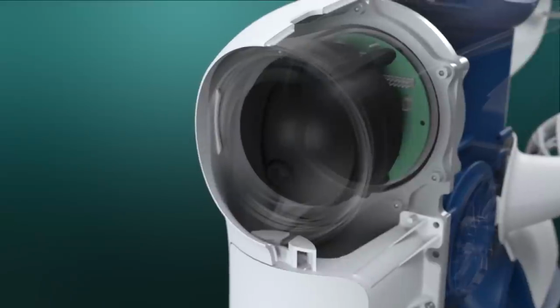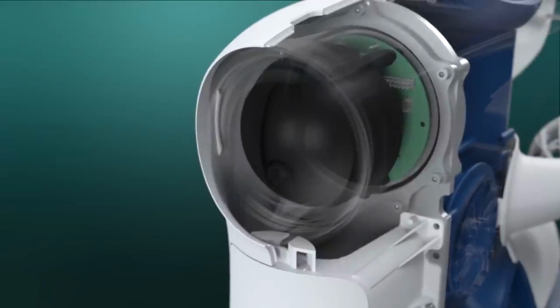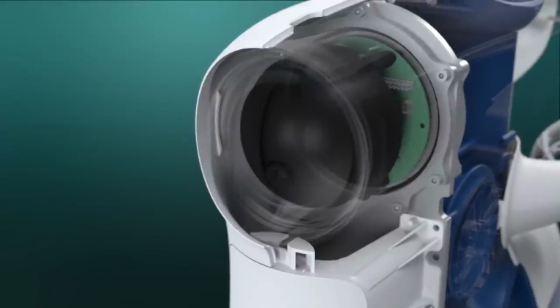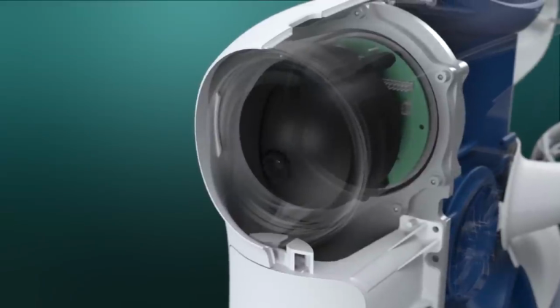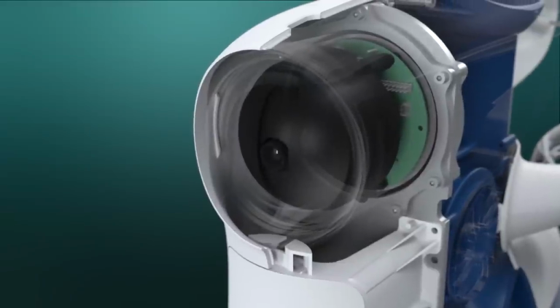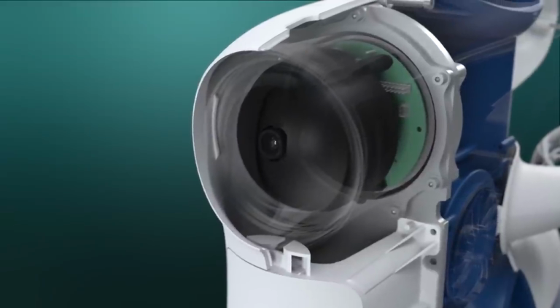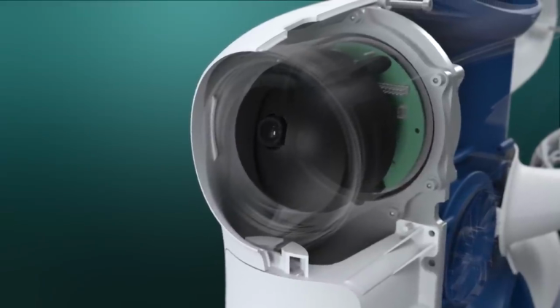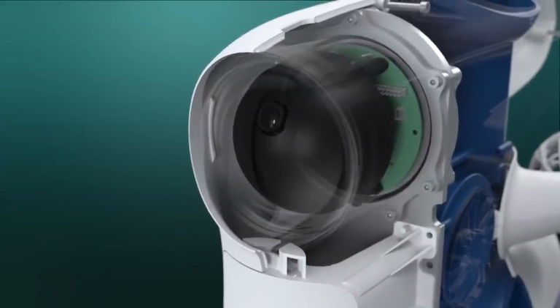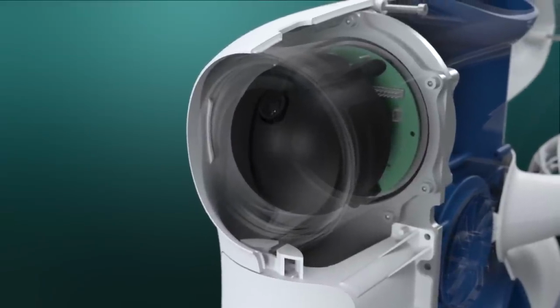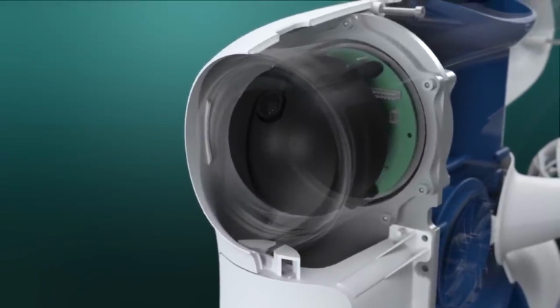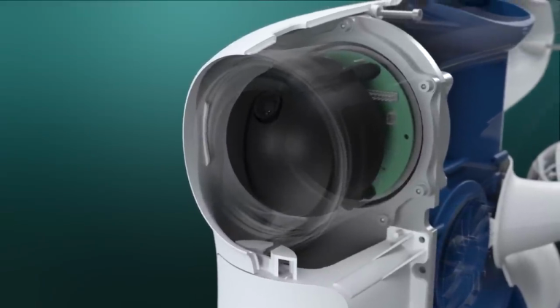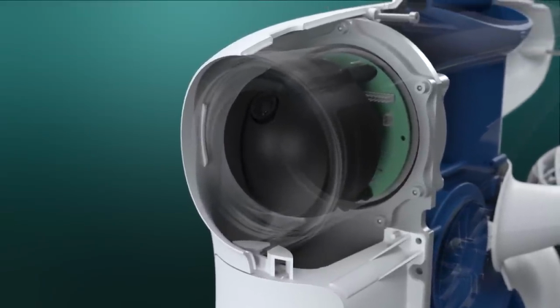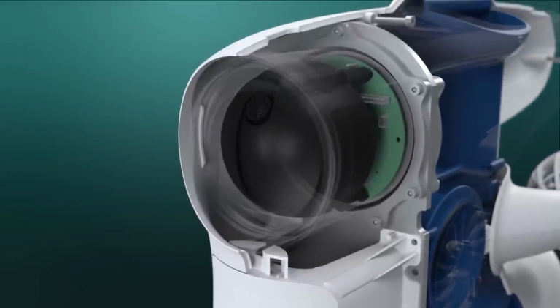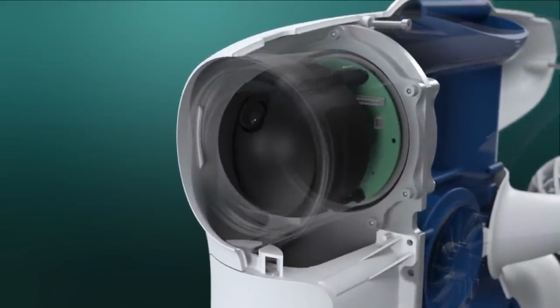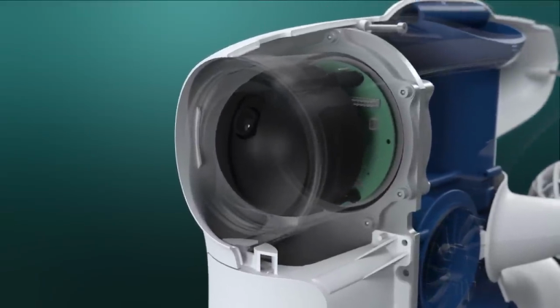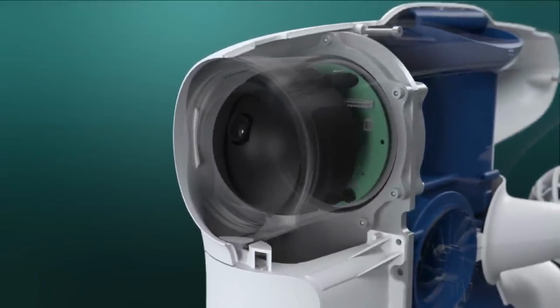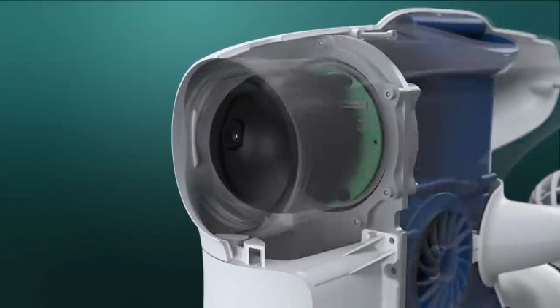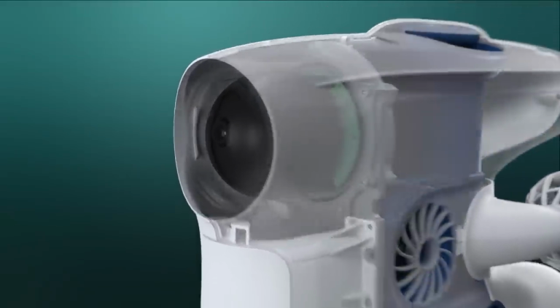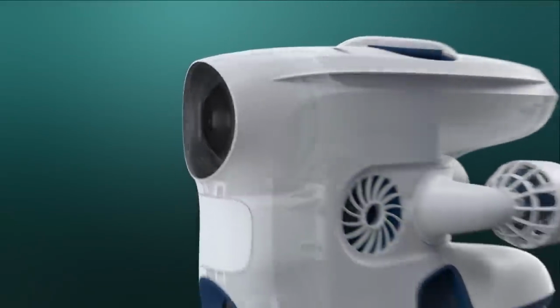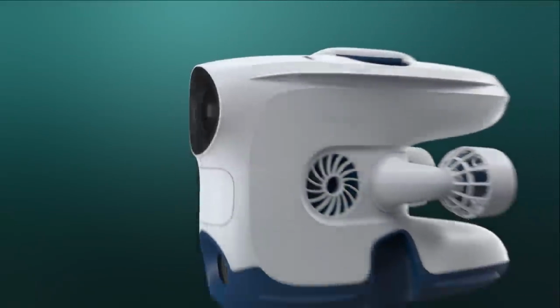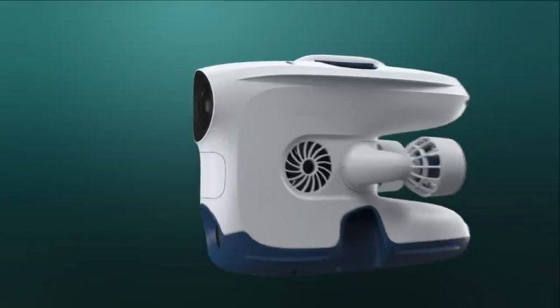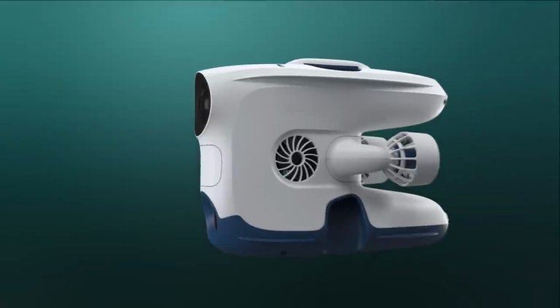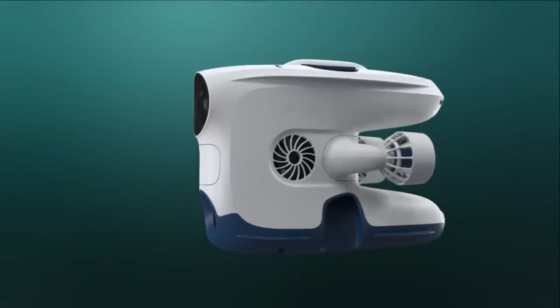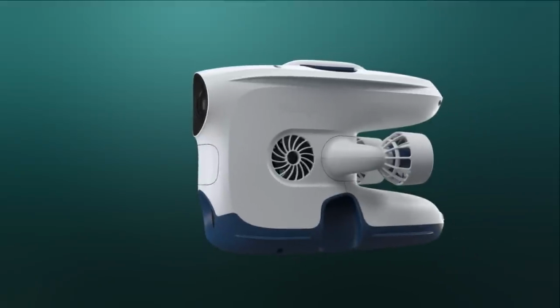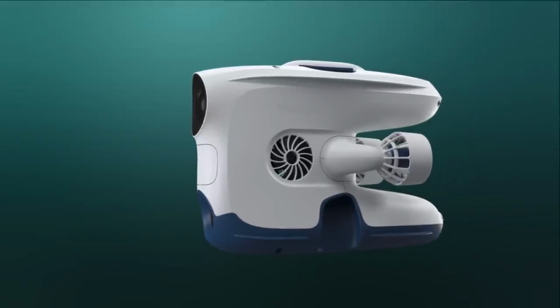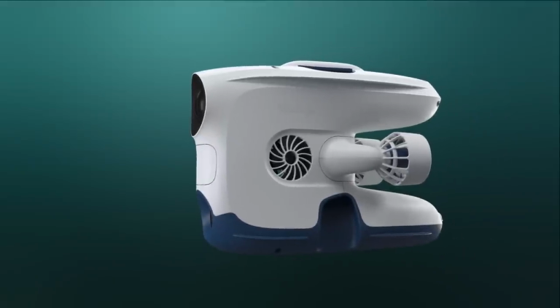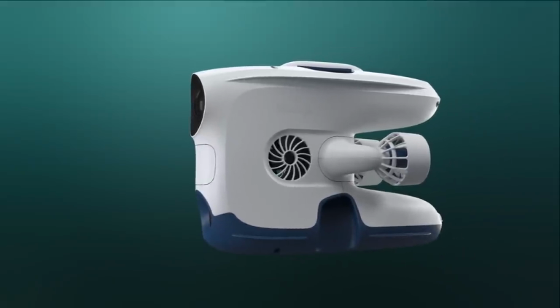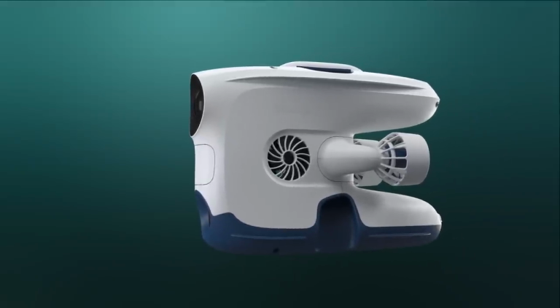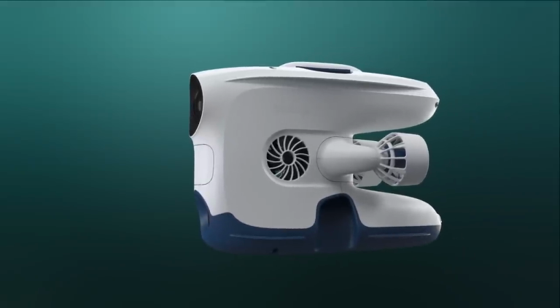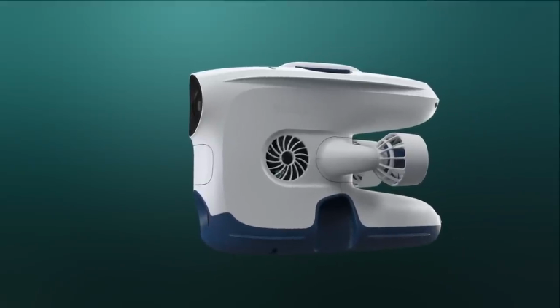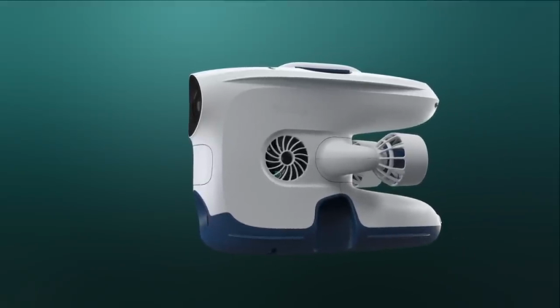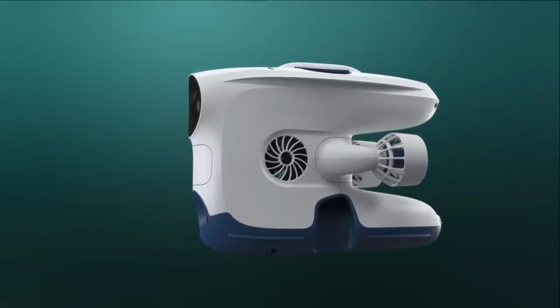The camera can tilt upwards or downwards, increasing the field of view and helping you to orient yourself while inspecting.